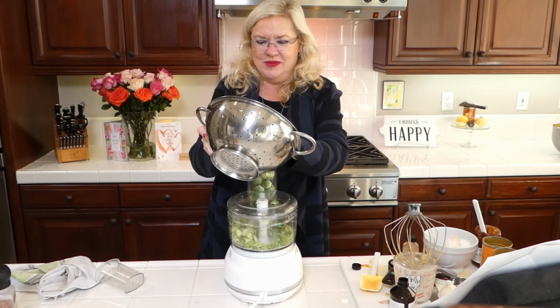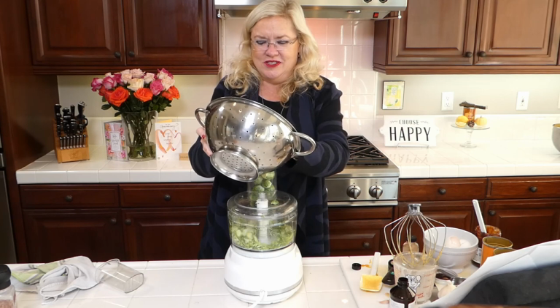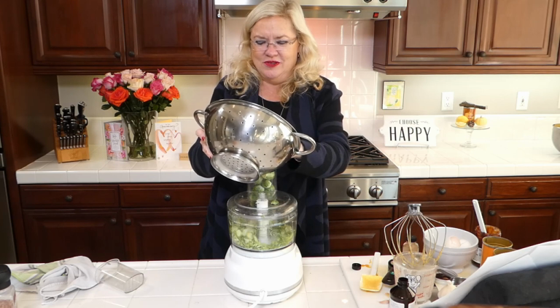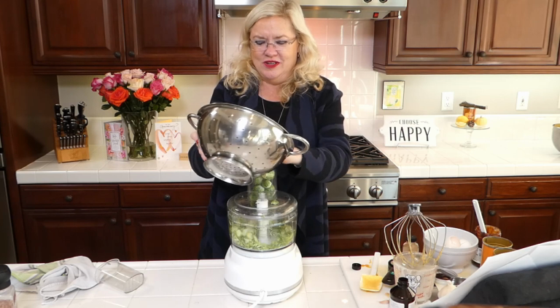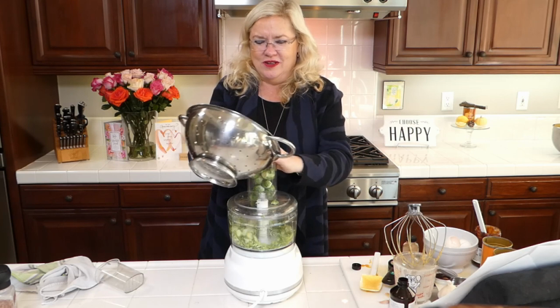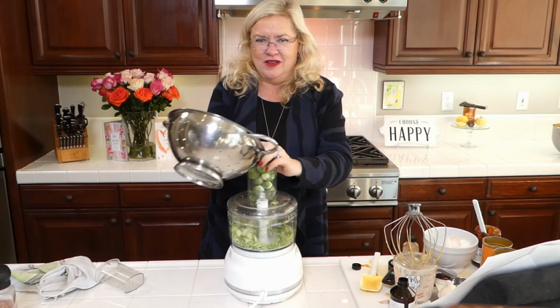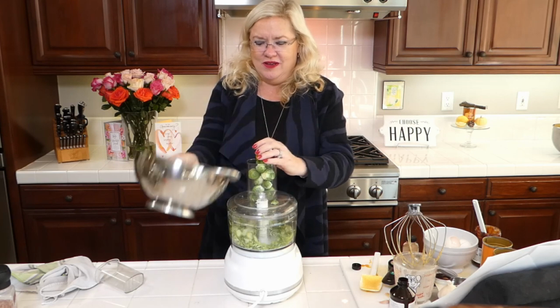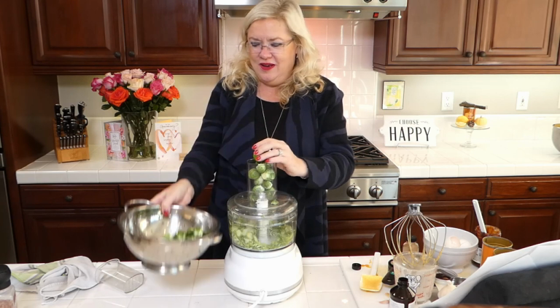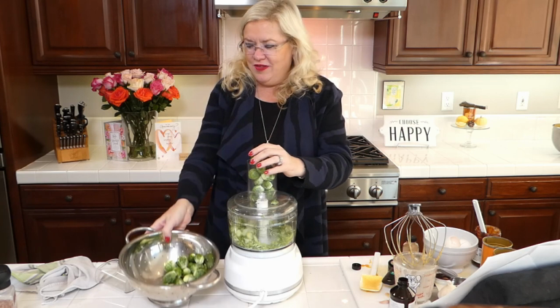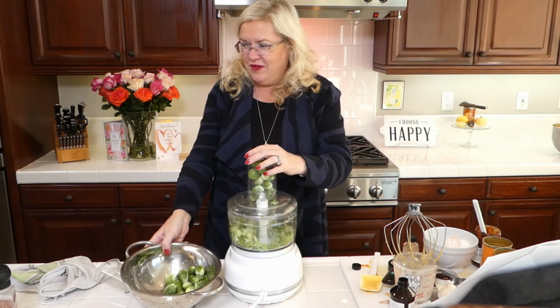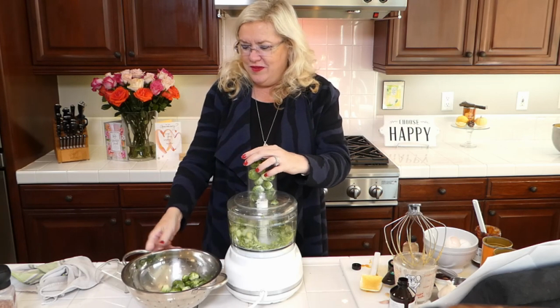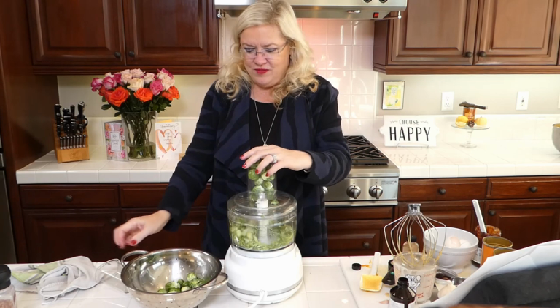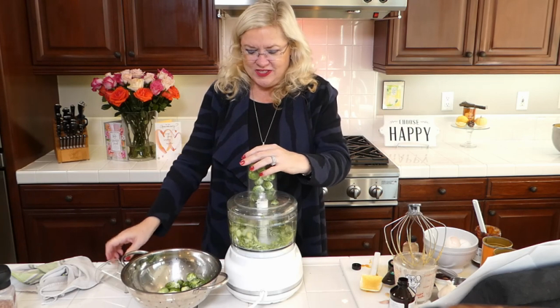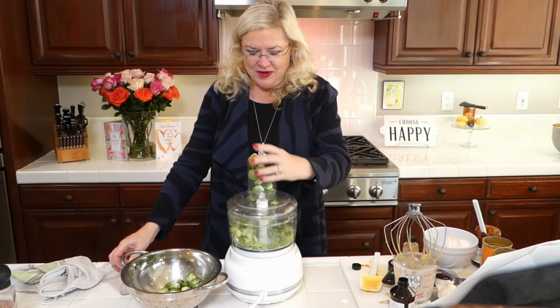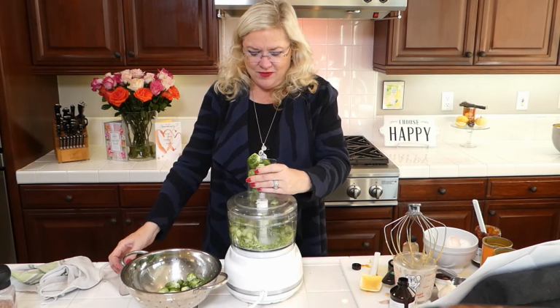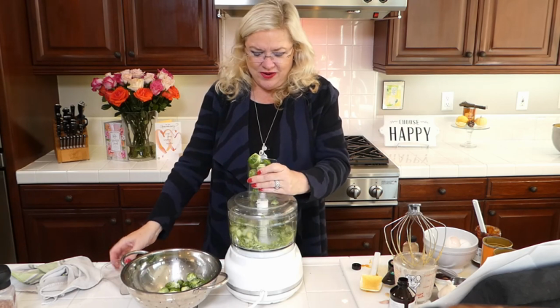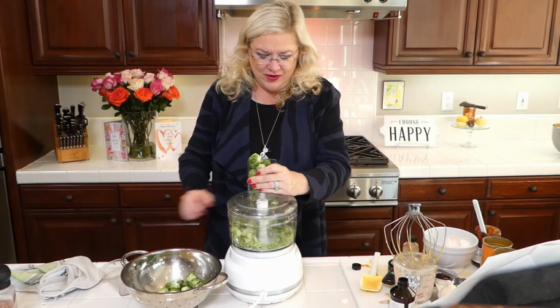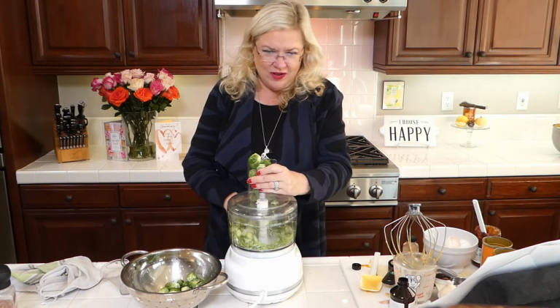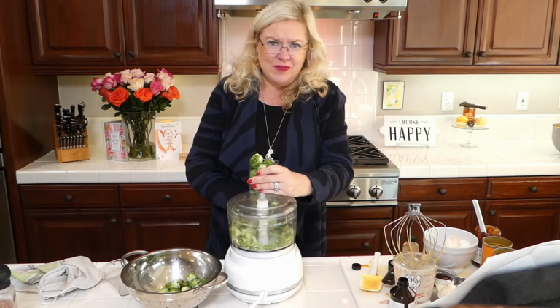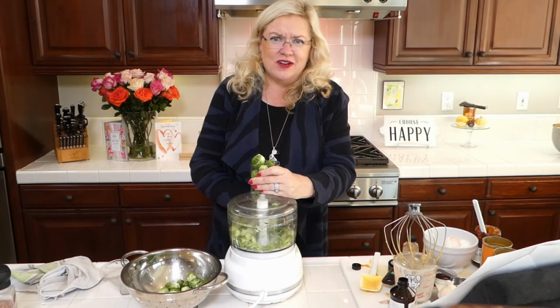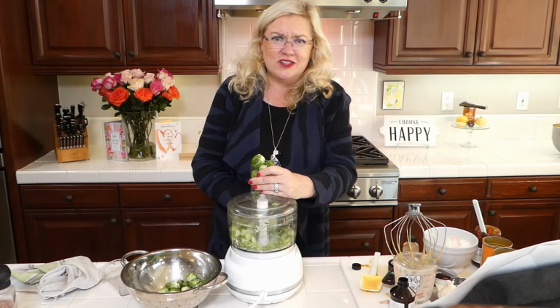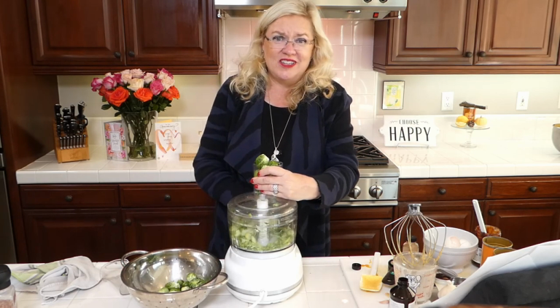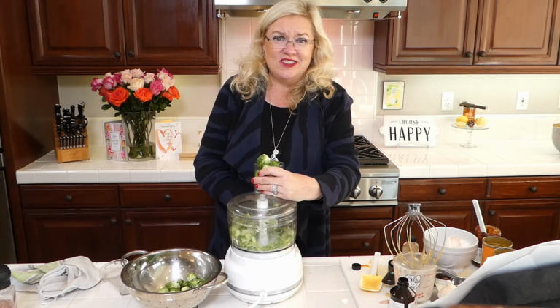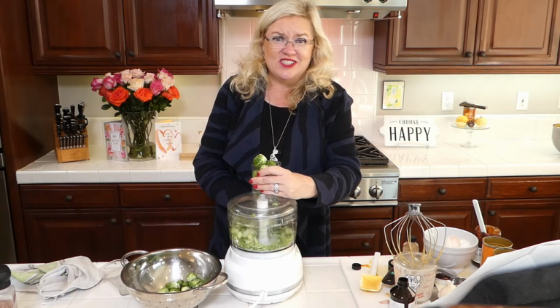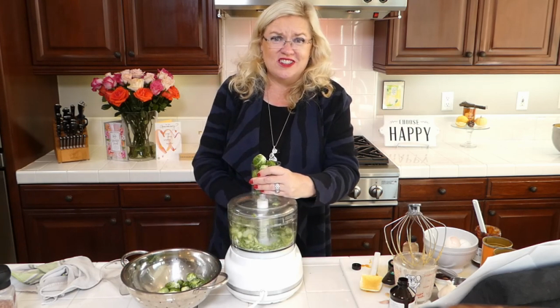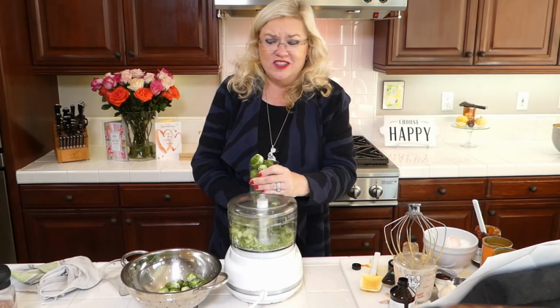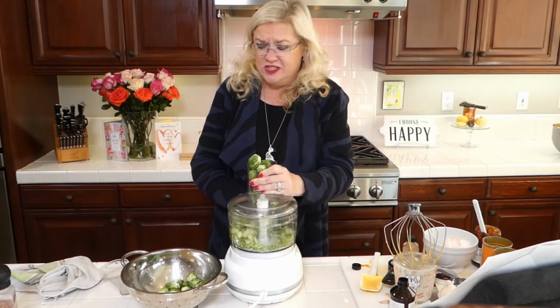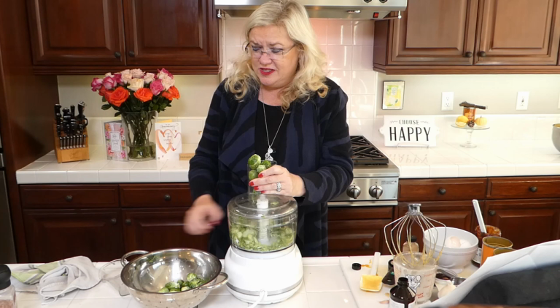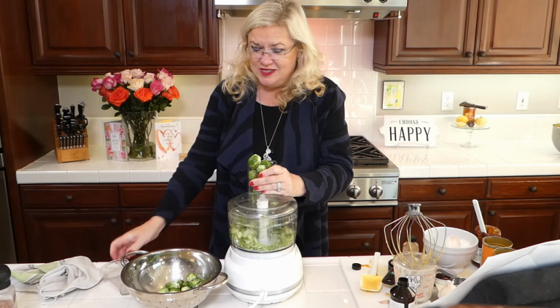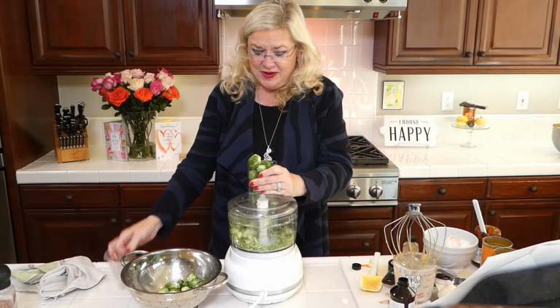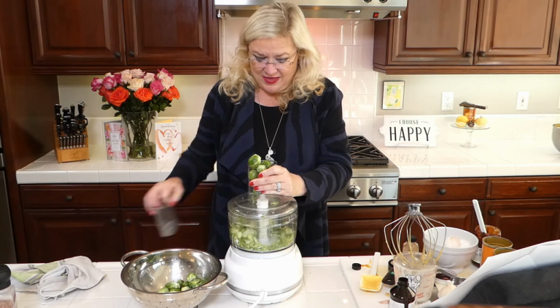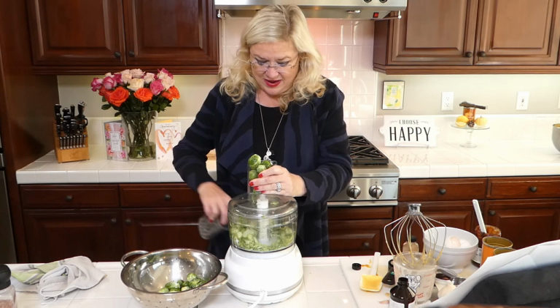You could do this with a mandolin or a knife, but I'm doing this the quickest way I could think of — just like this. I have the original Cuisinart that one of my clients gave me, just like the one my mom had, and I love it. It makes very quick work of slicing Brussels sprouts into very fine shaved pieces. This is going to be so good!